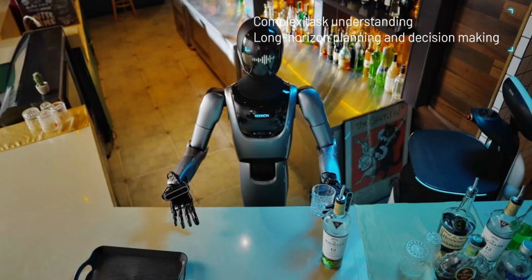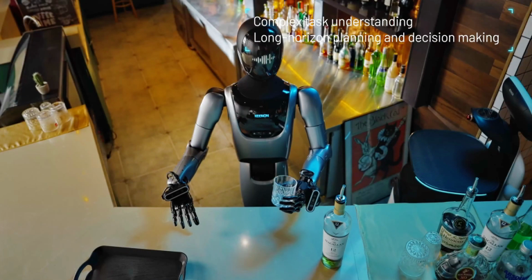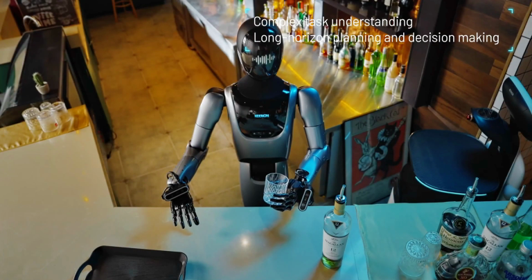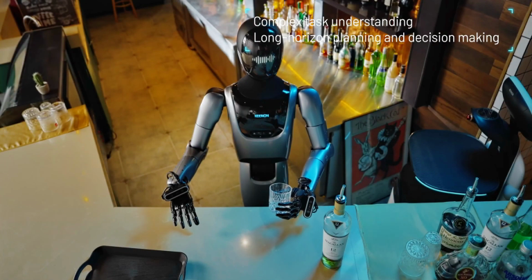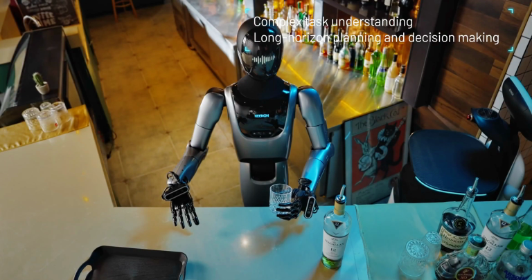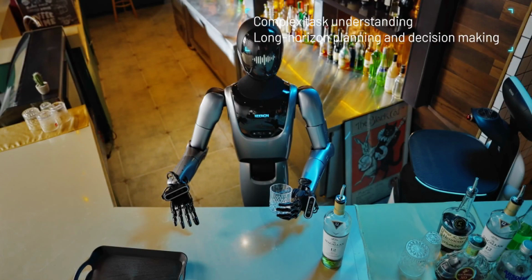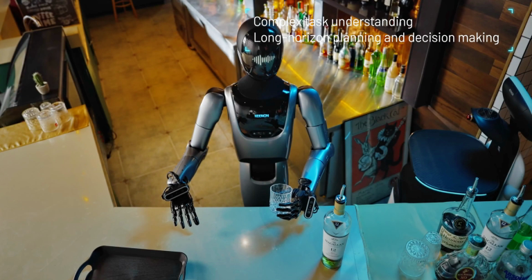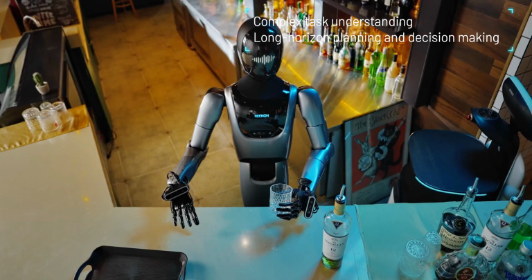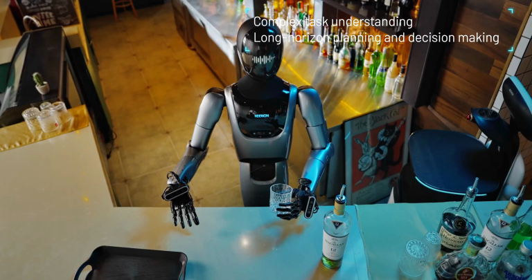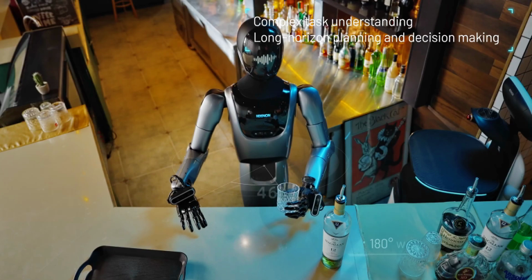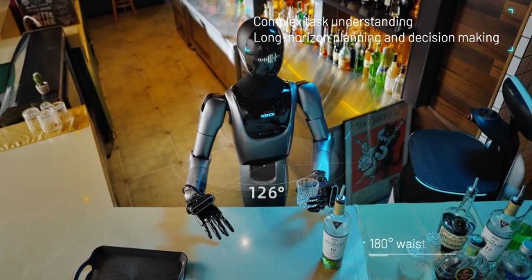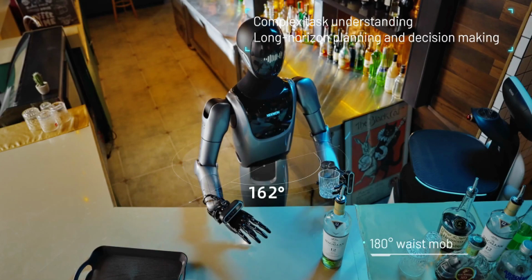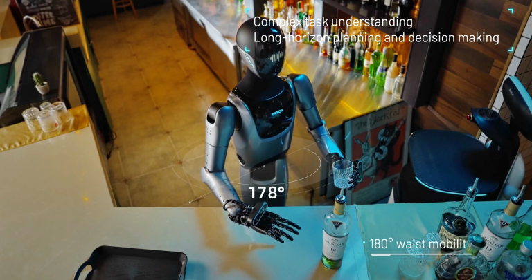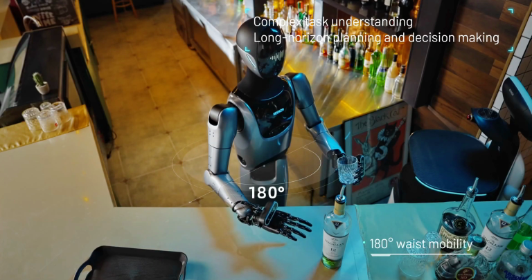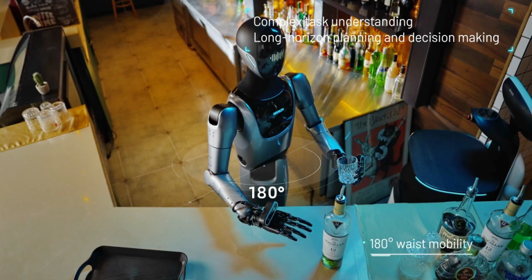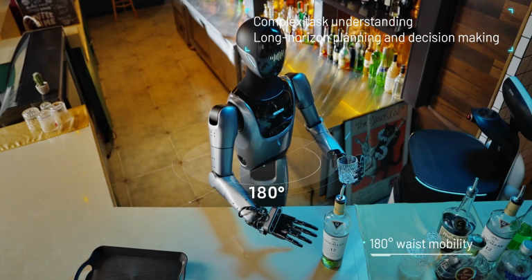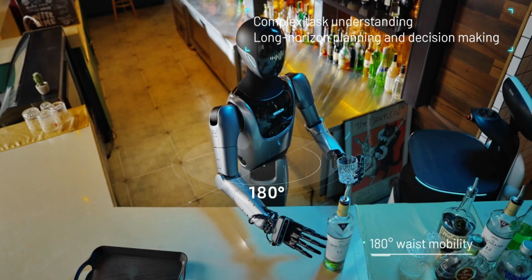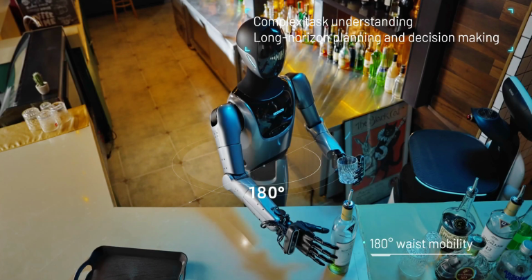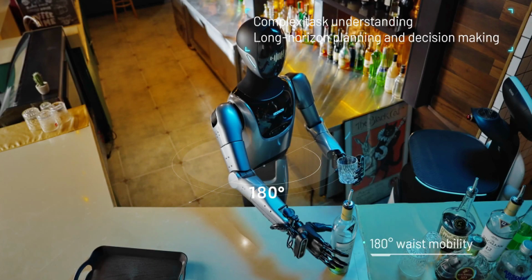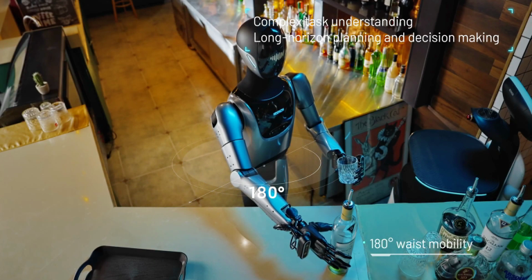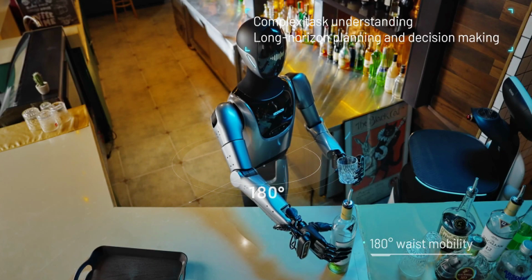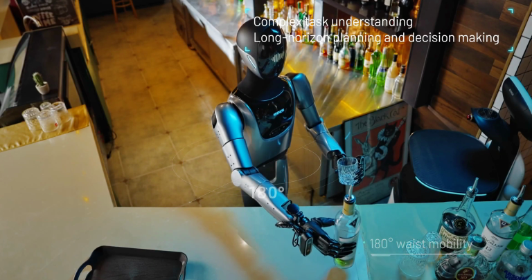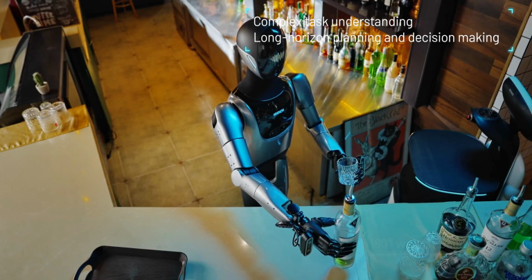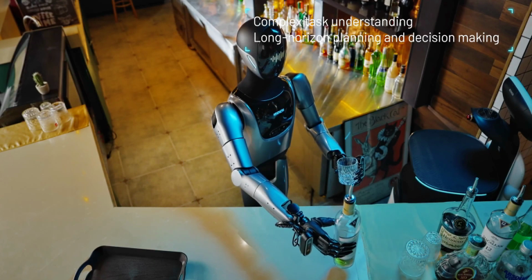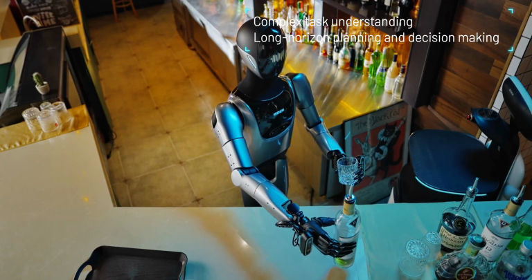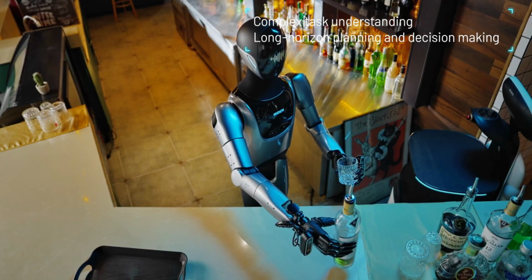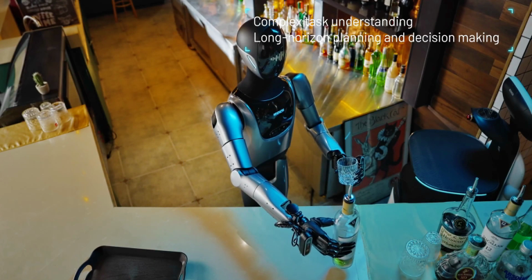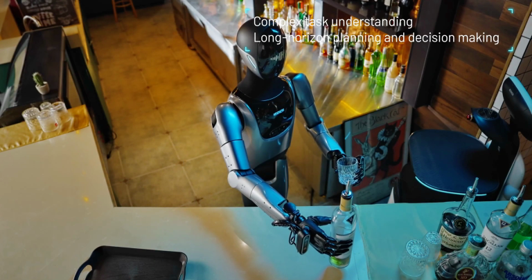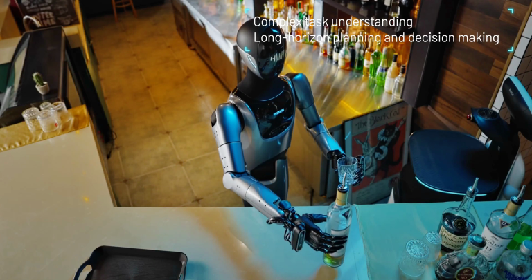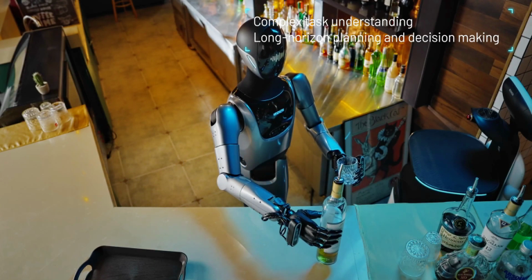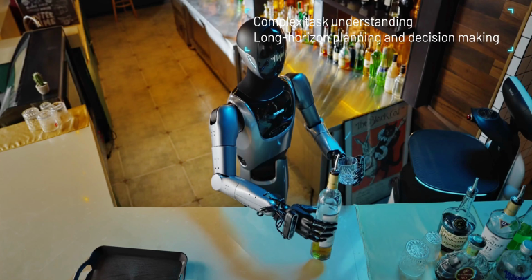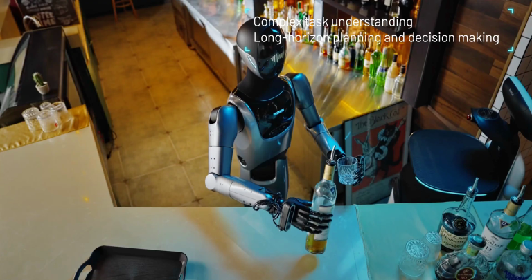The humanoid features a broad language model and an expression feedback system, which improves human-like interactions and increases engagement in service settings.